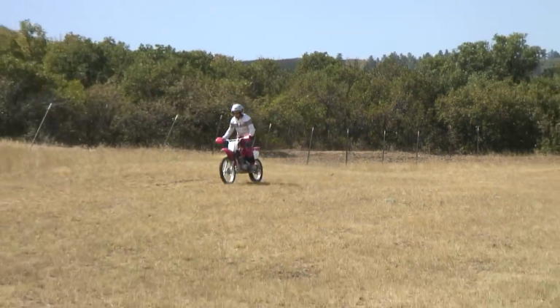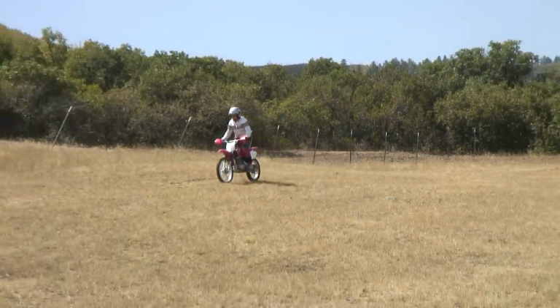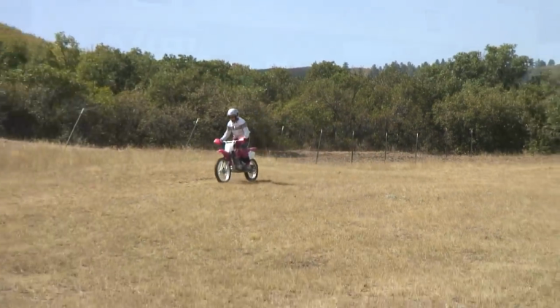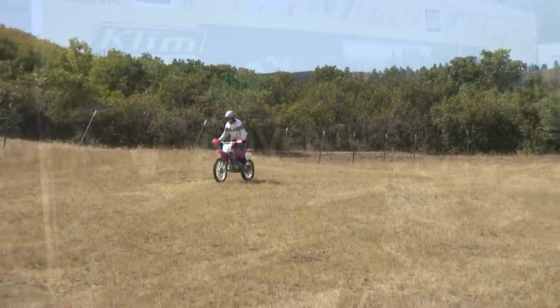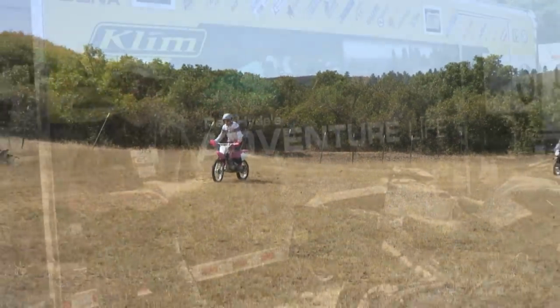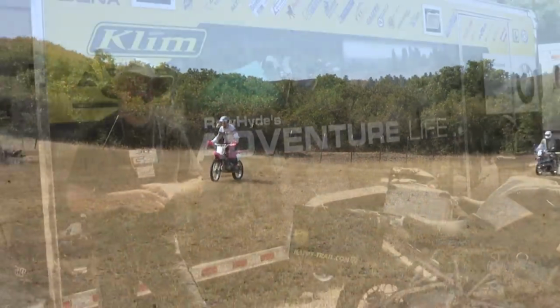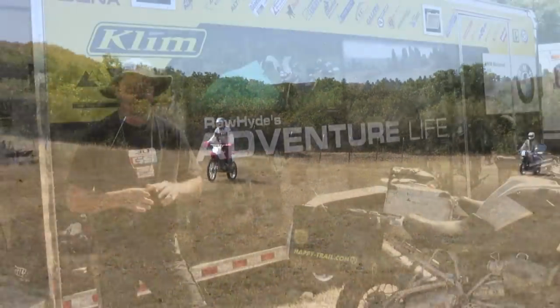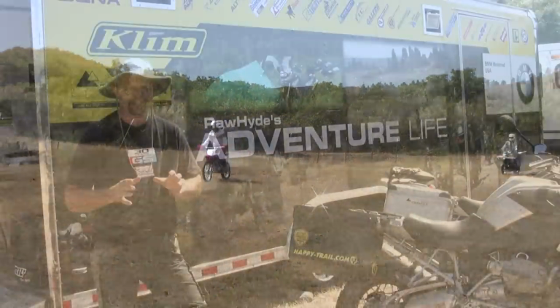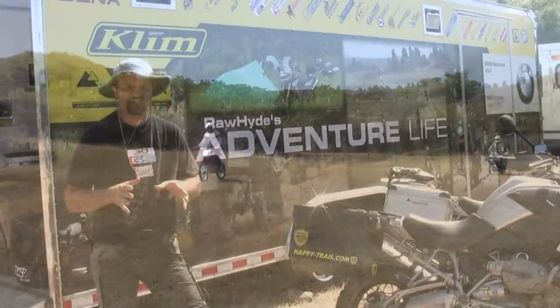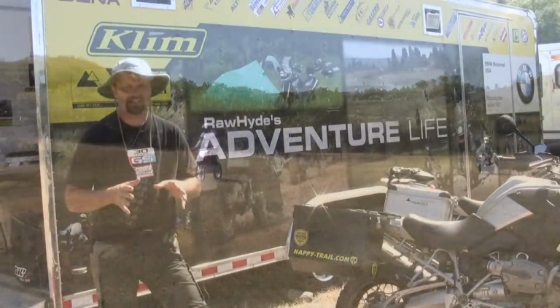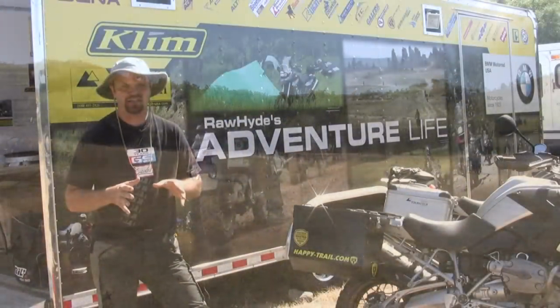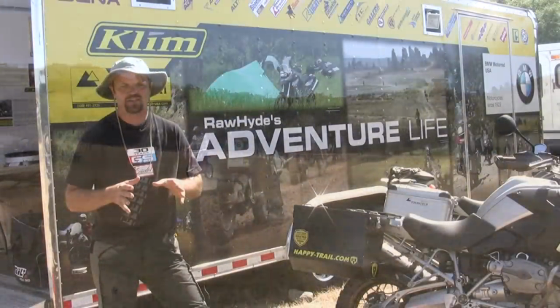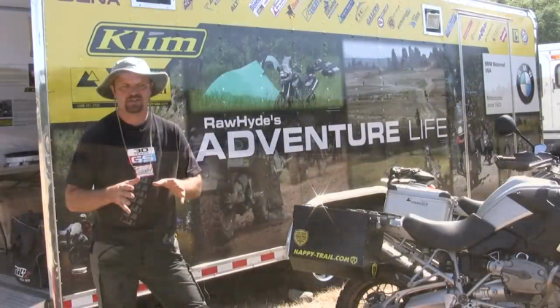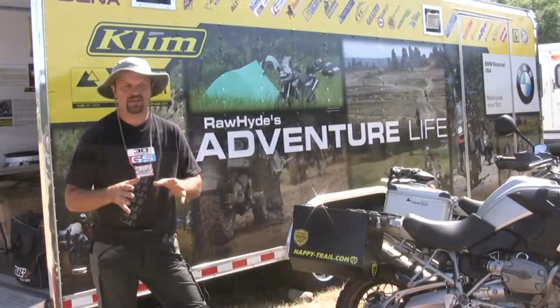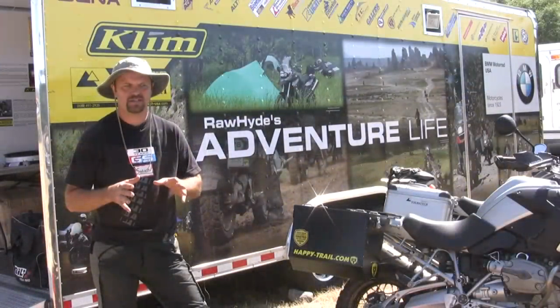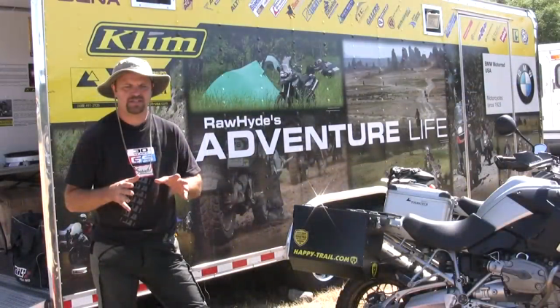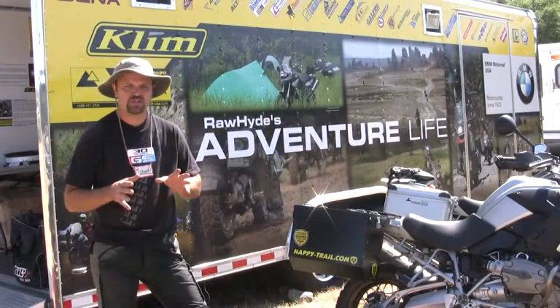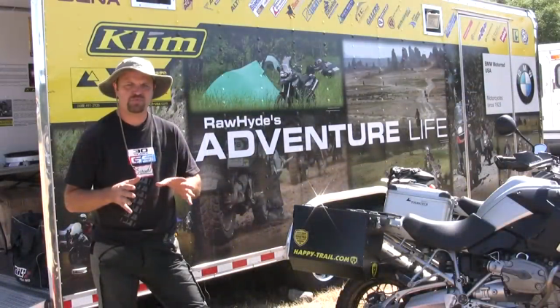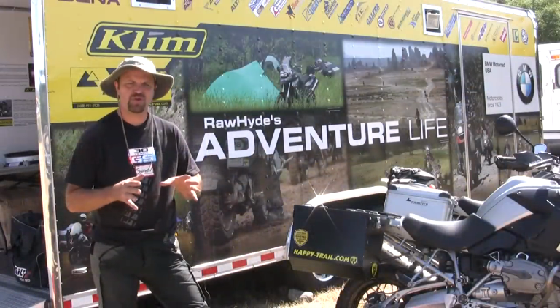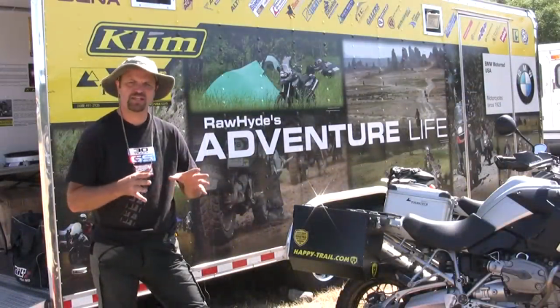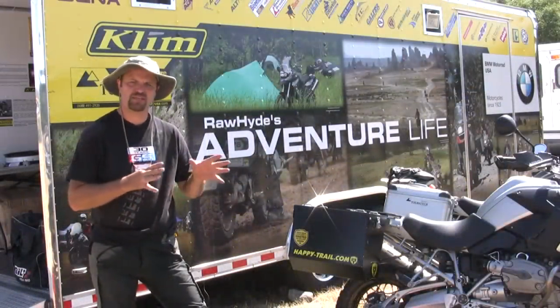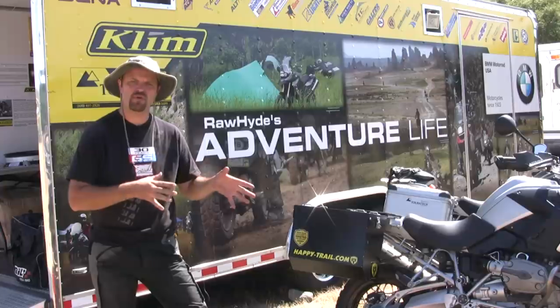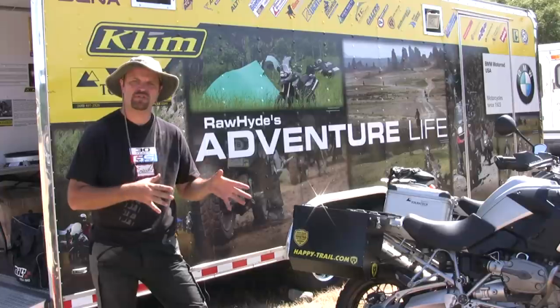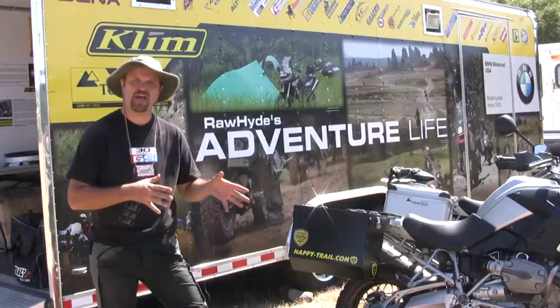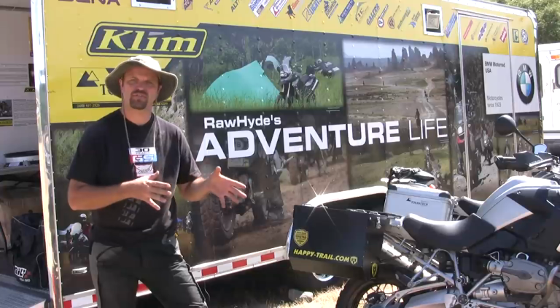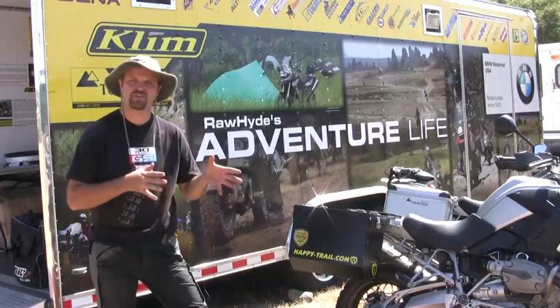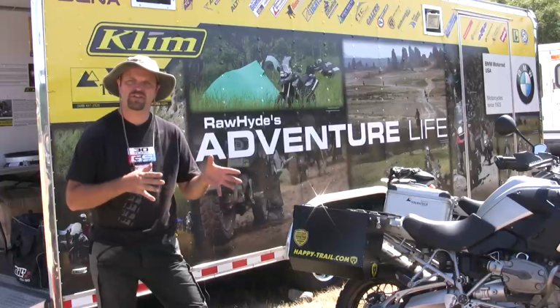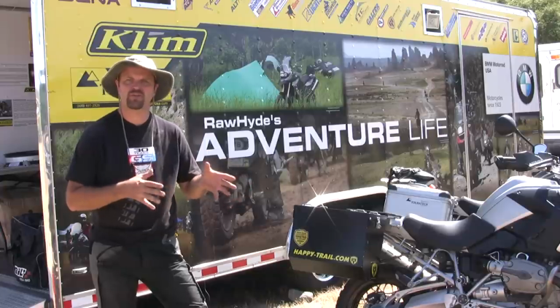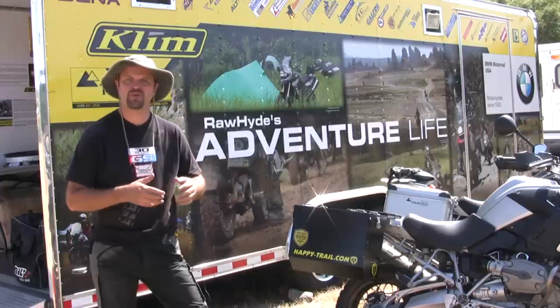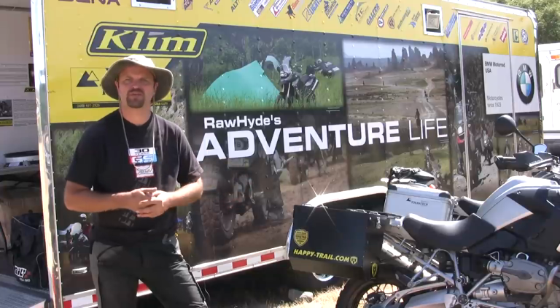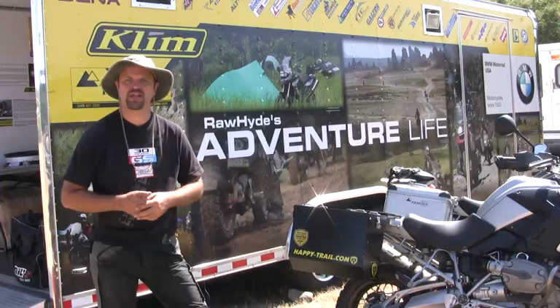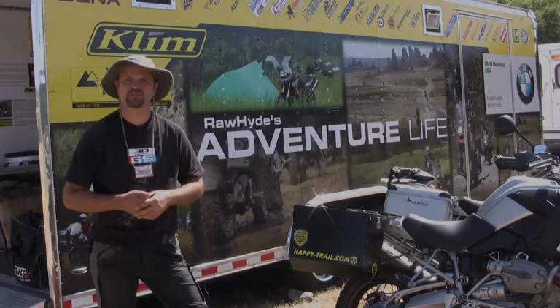At the end of the day, the idea is teaching people how to get the most out of their motorcycle.